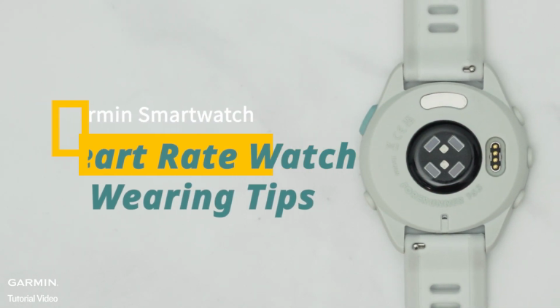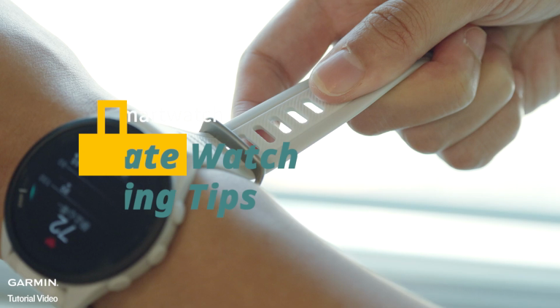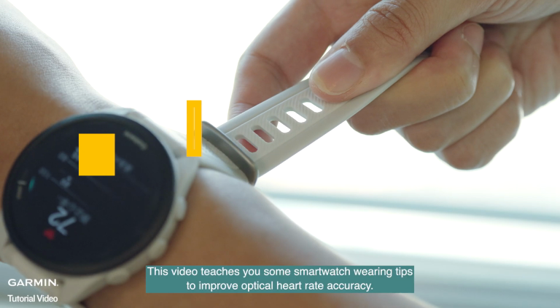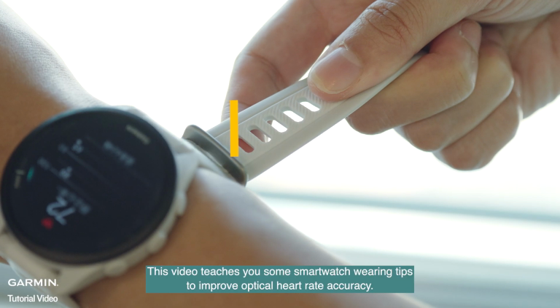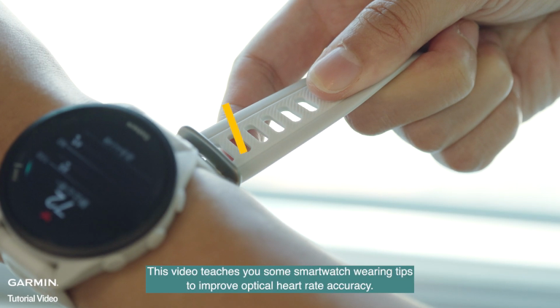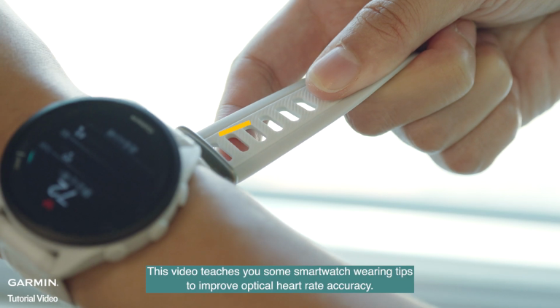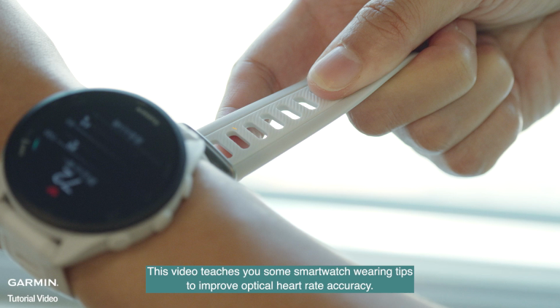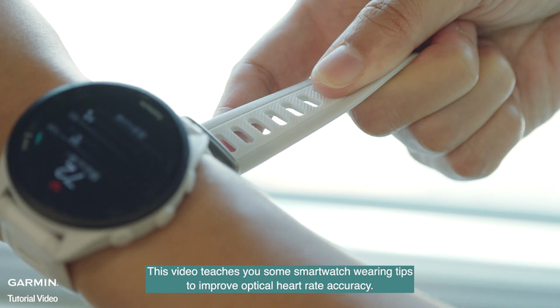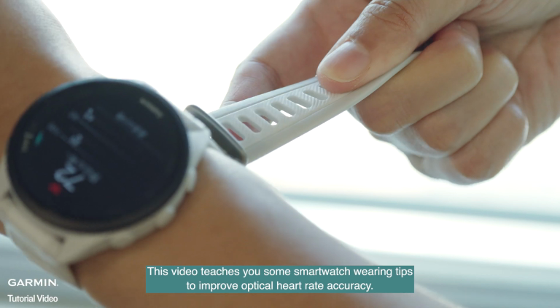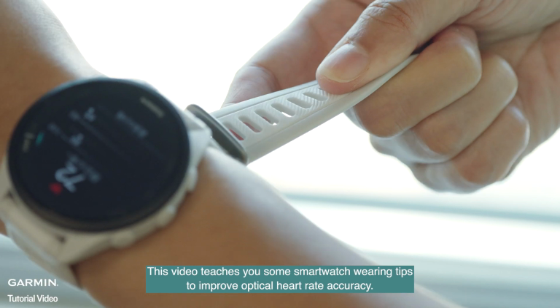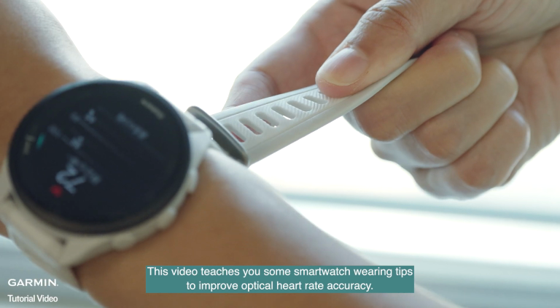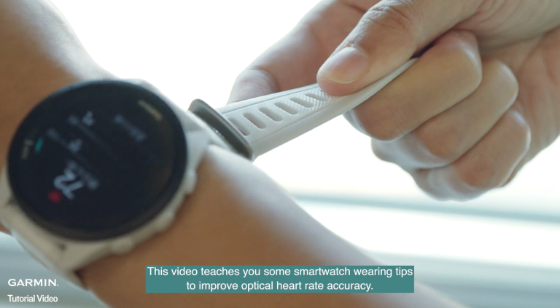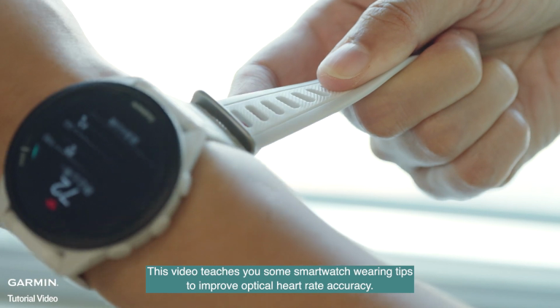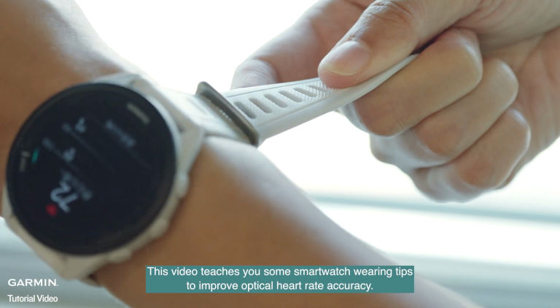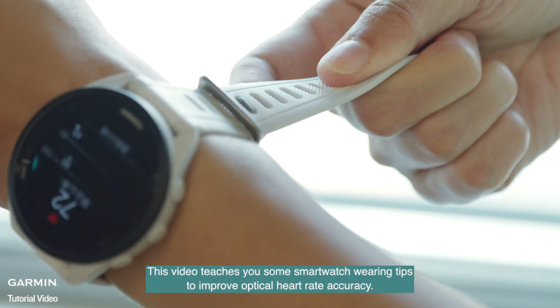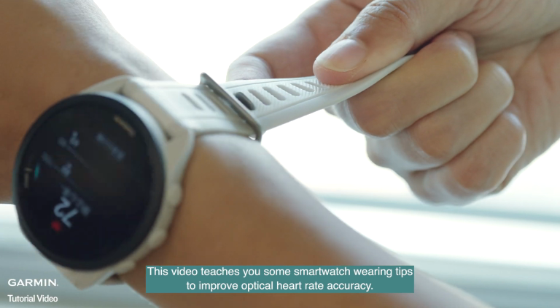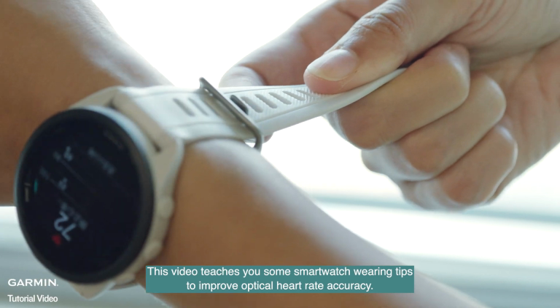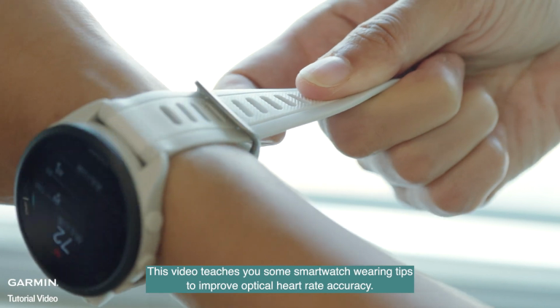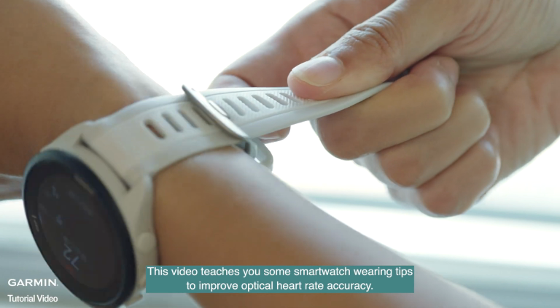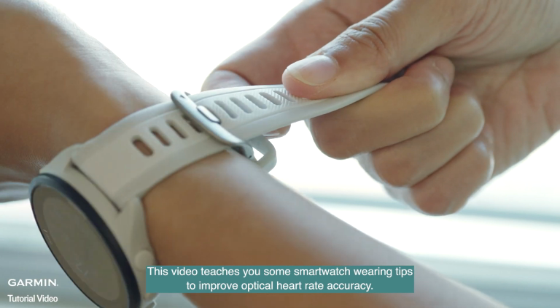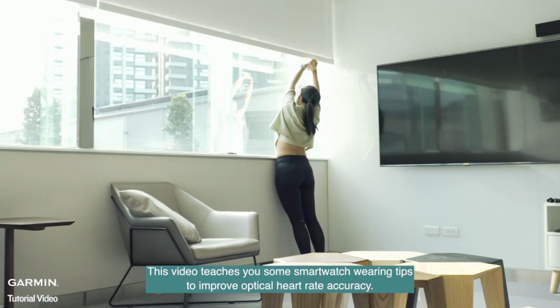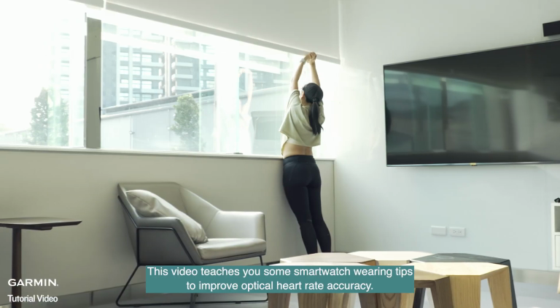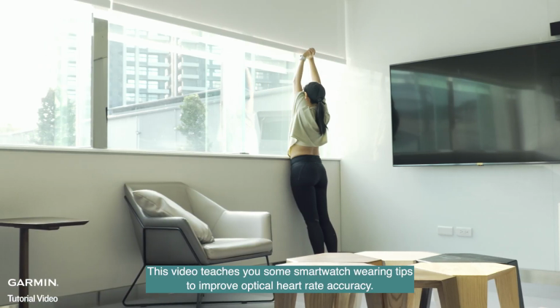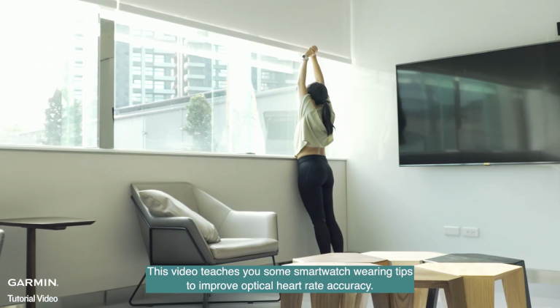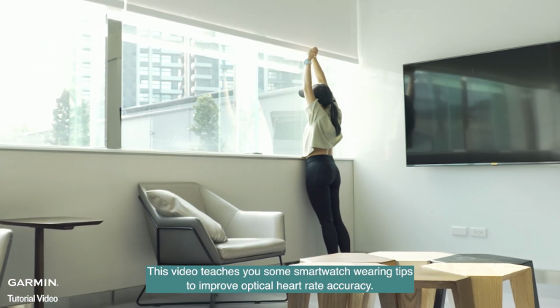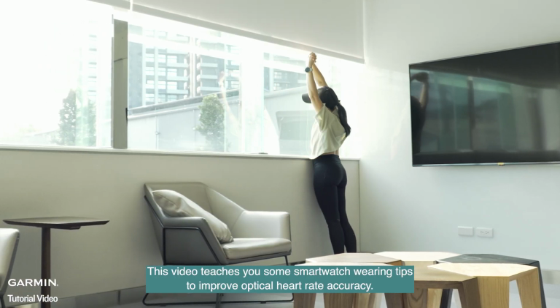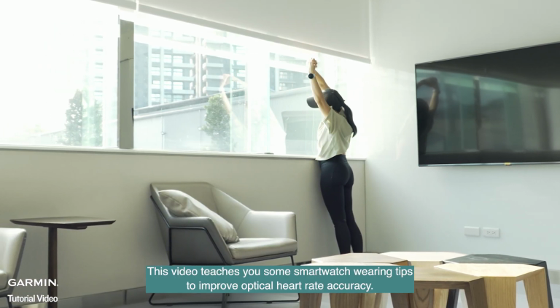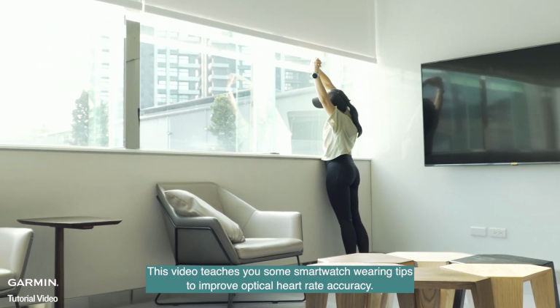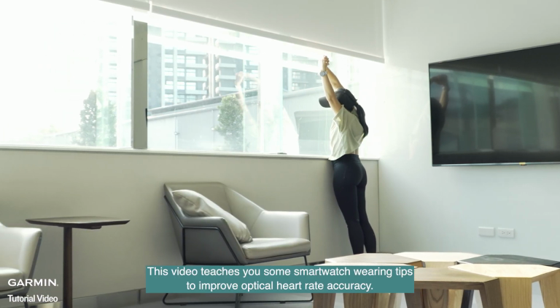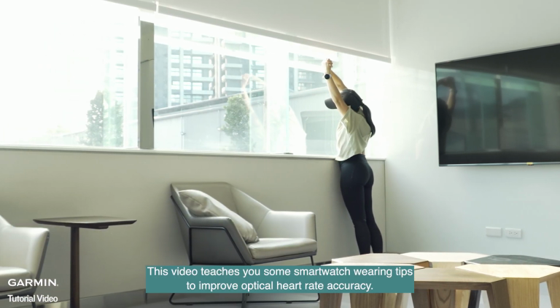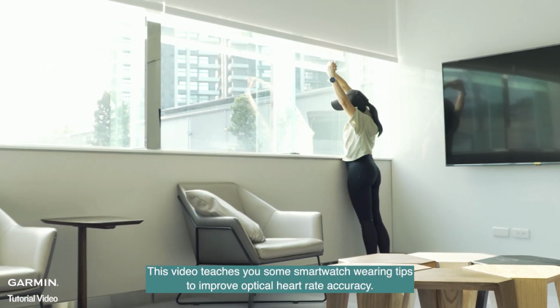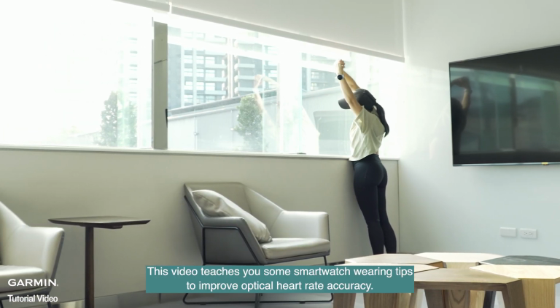This video teaches you some smartwatch wearing tips to improve optical heart rate accuracy.